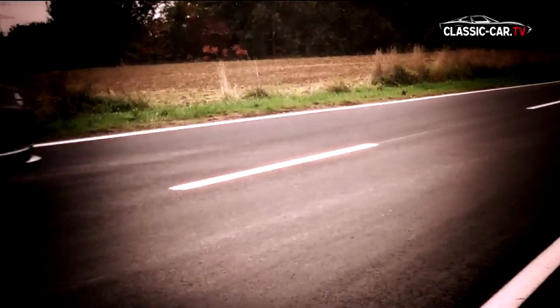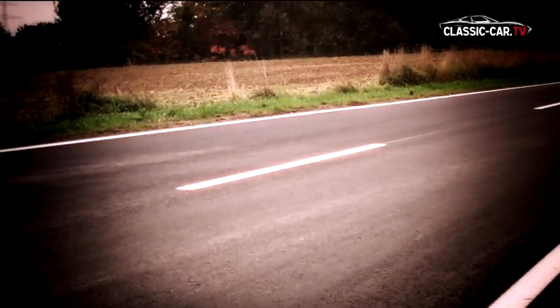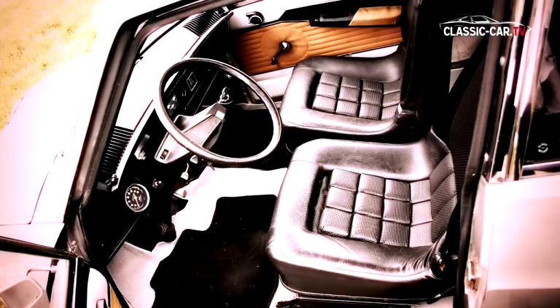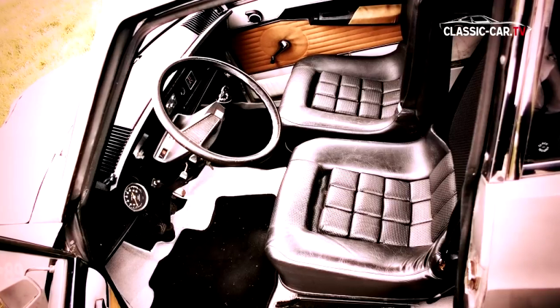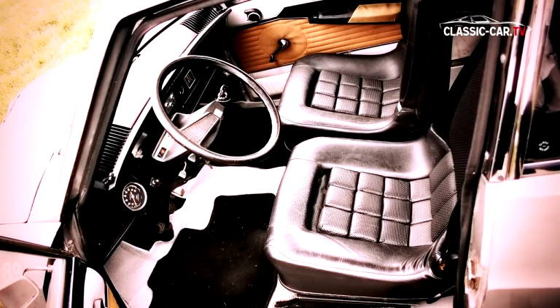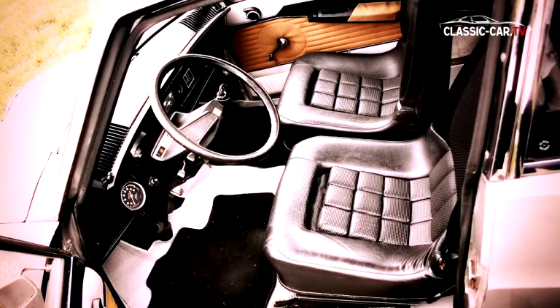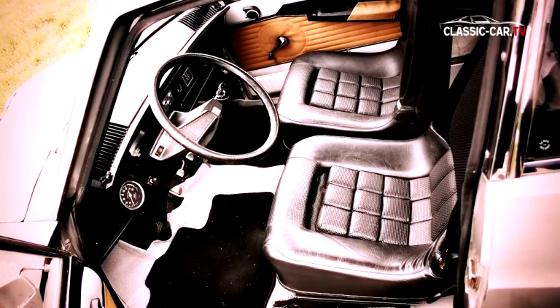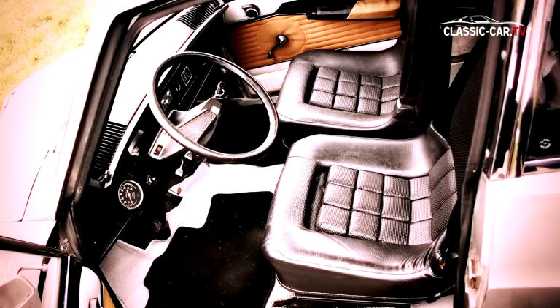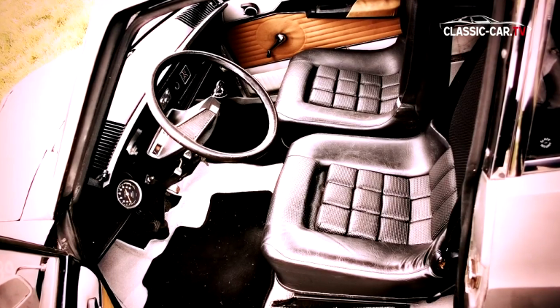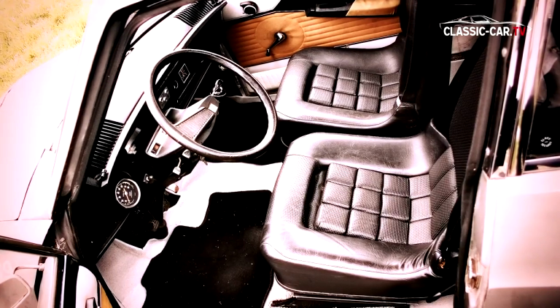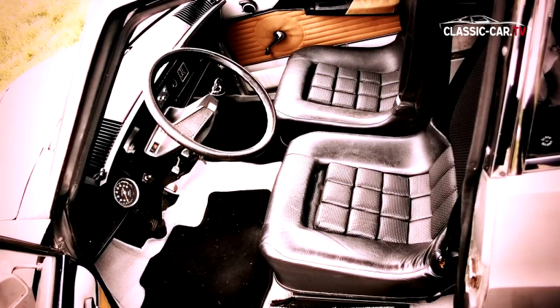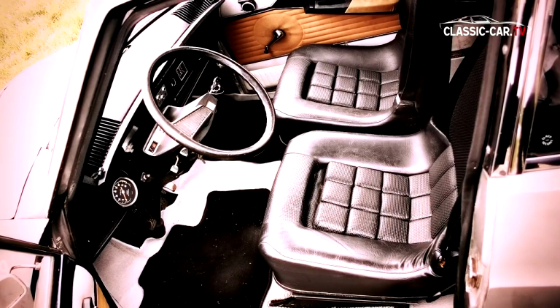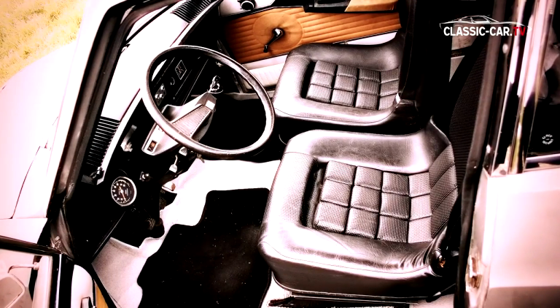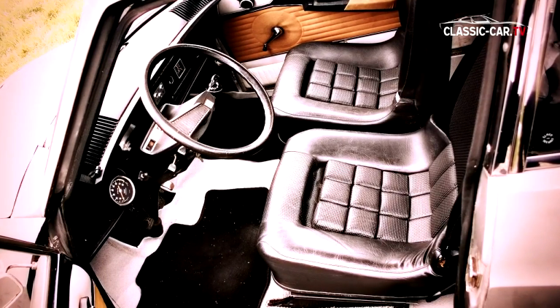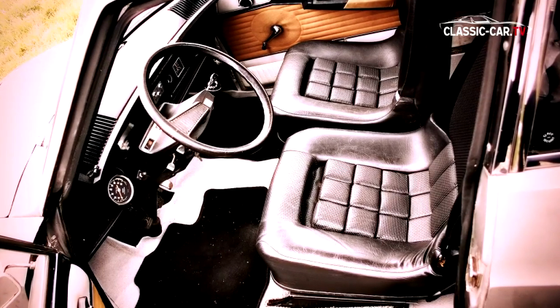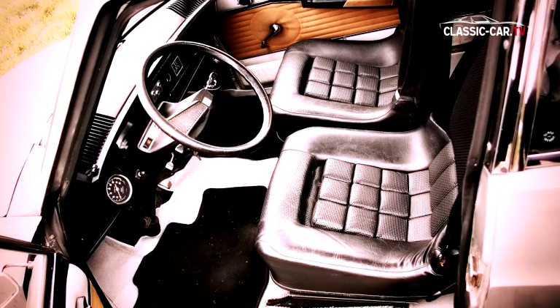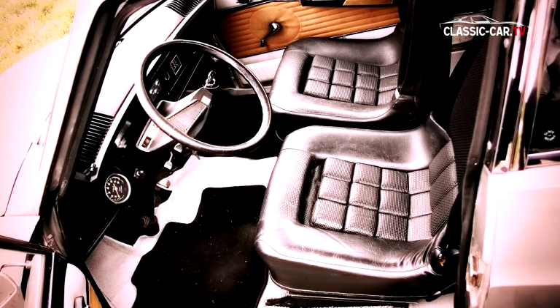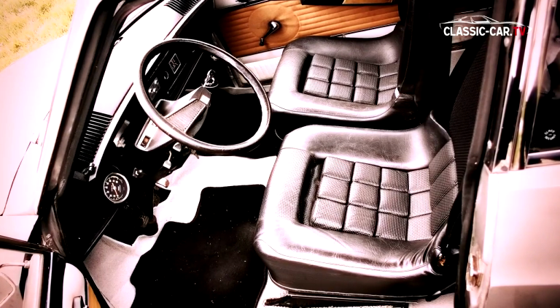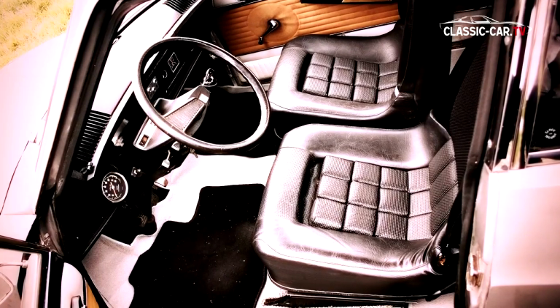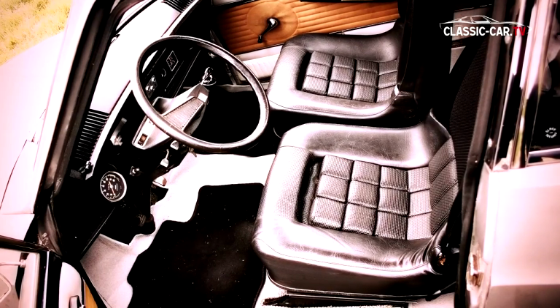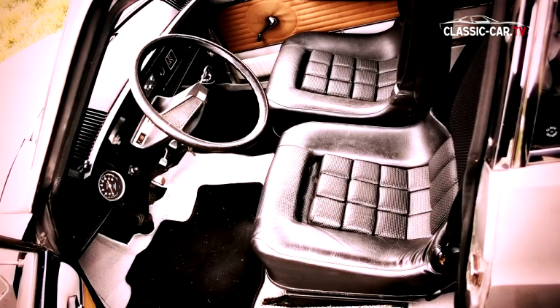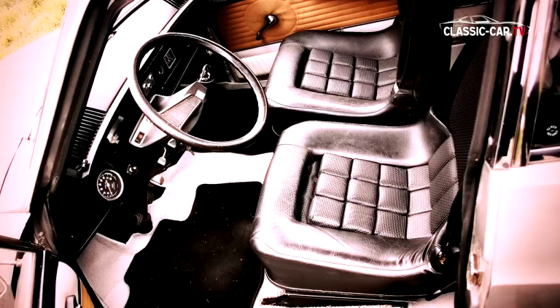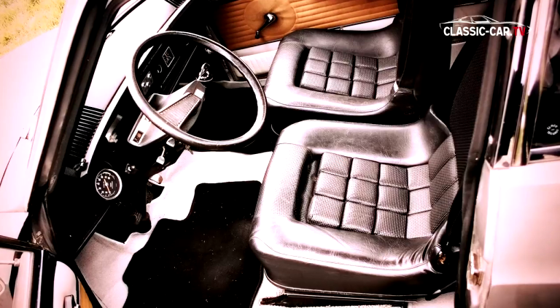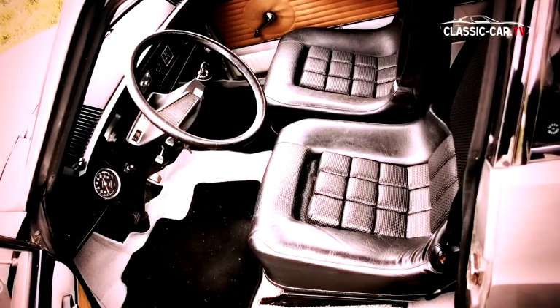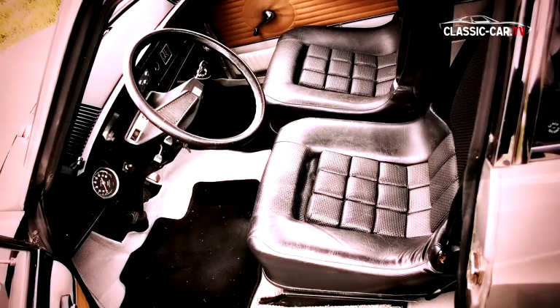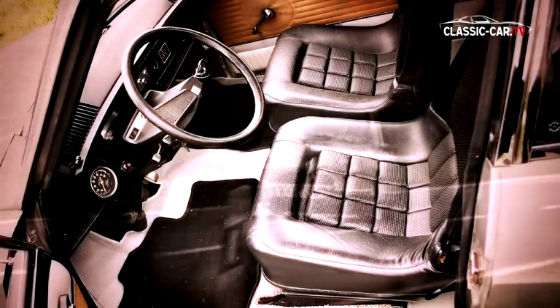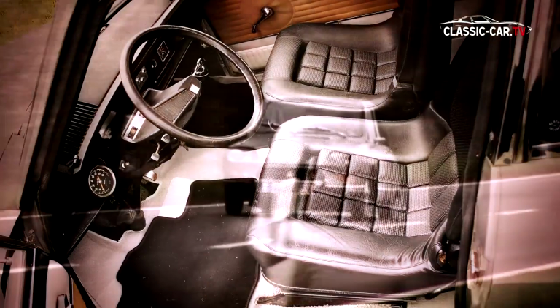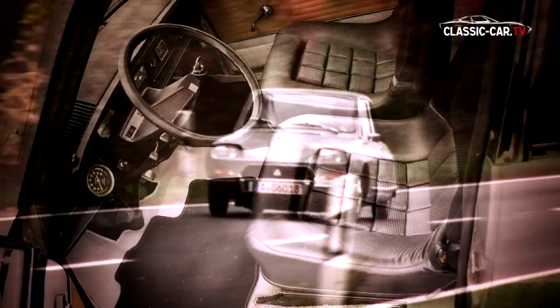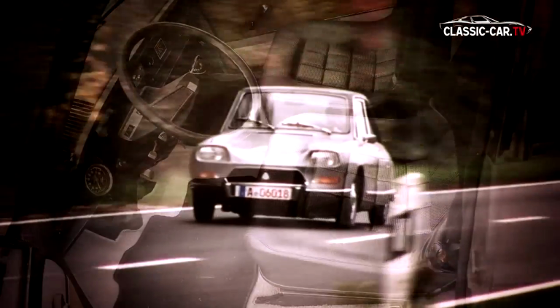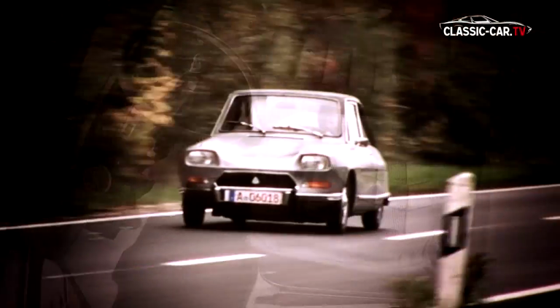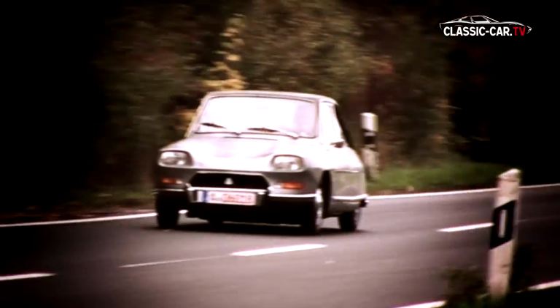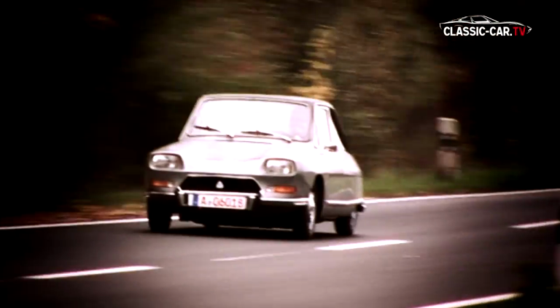The luxury interior and the extremely smooth-running engine made the Citroën M35 the potential link to the Citroën sedans.